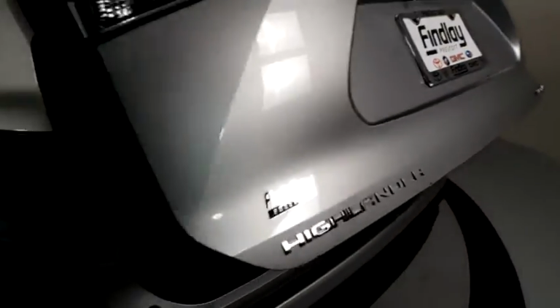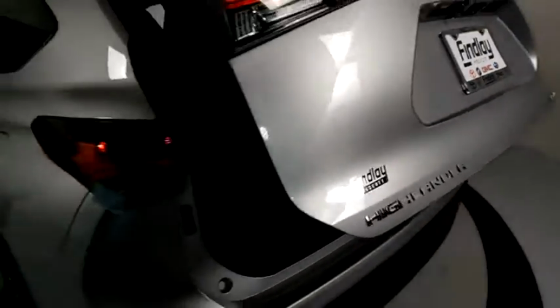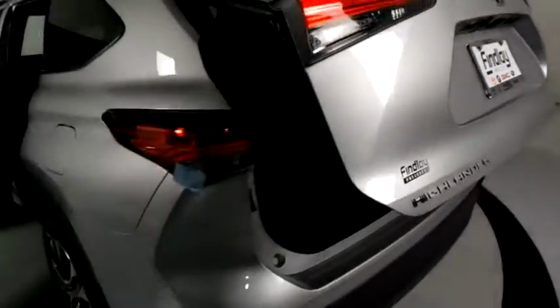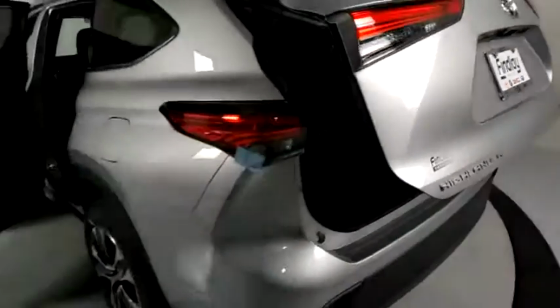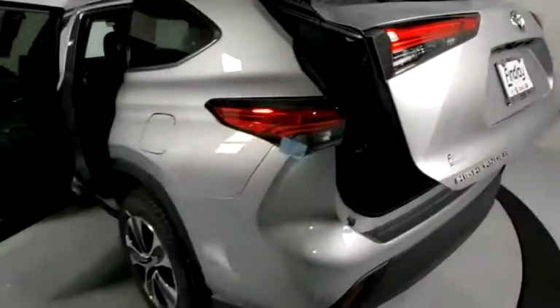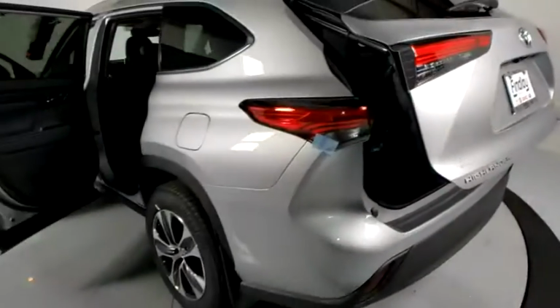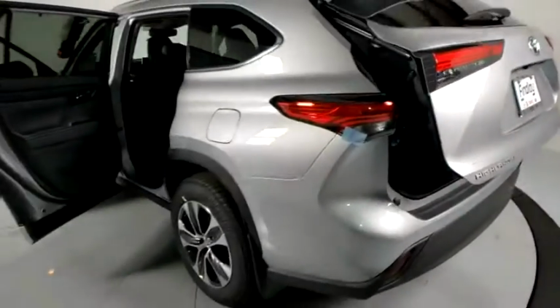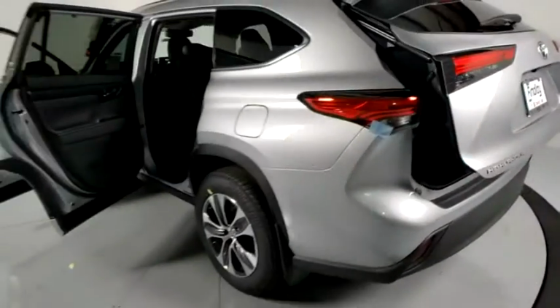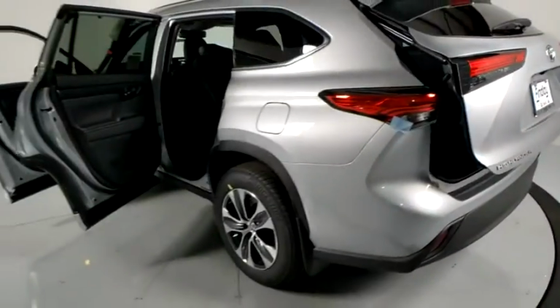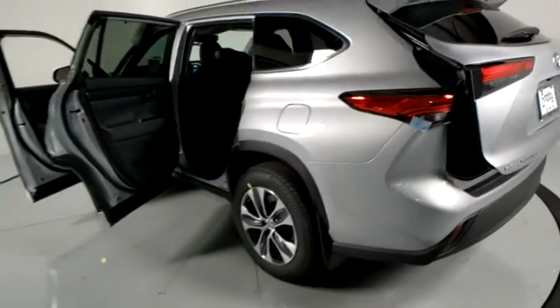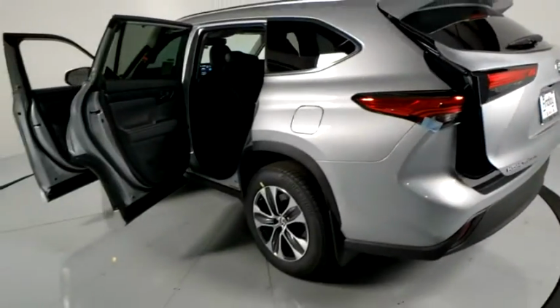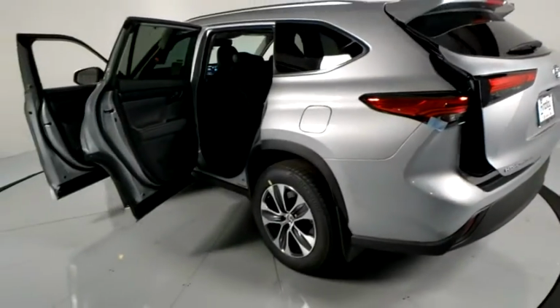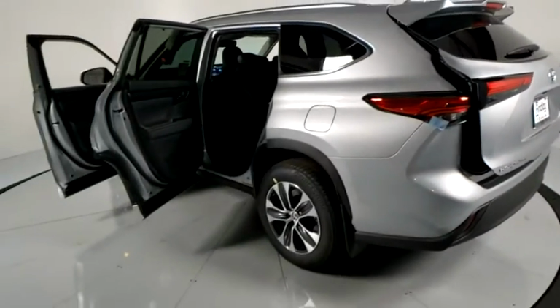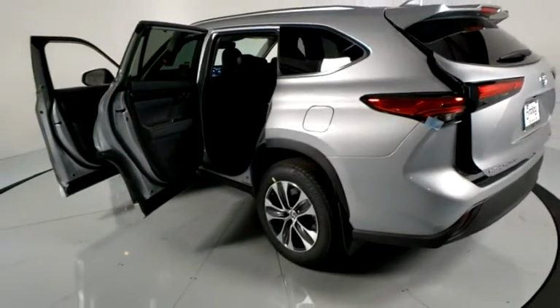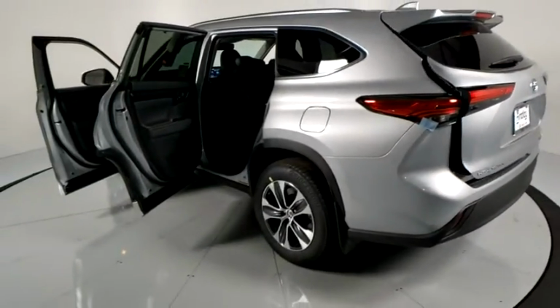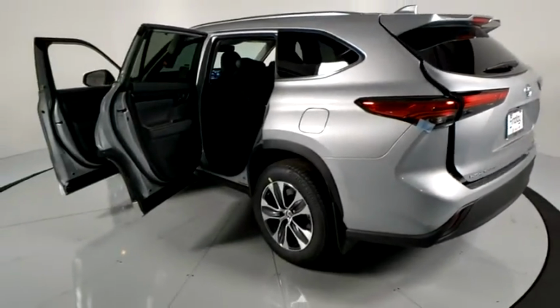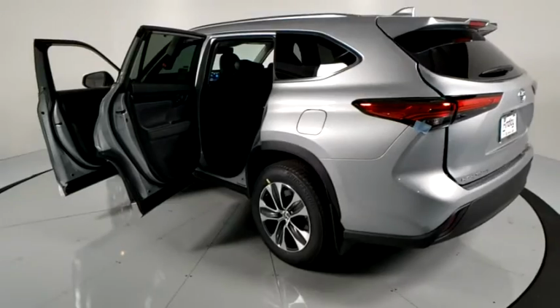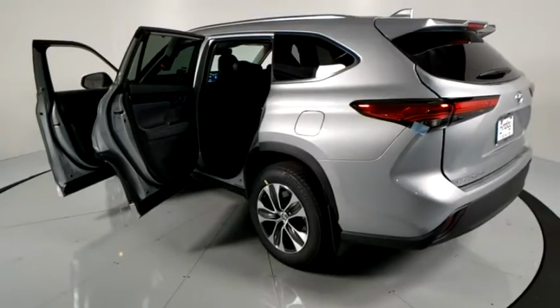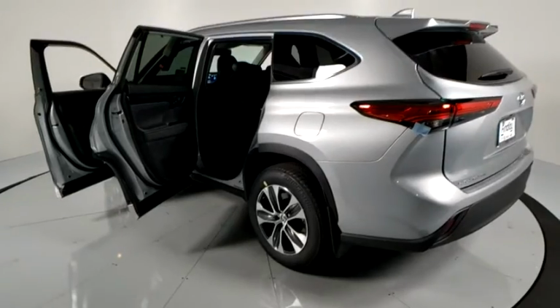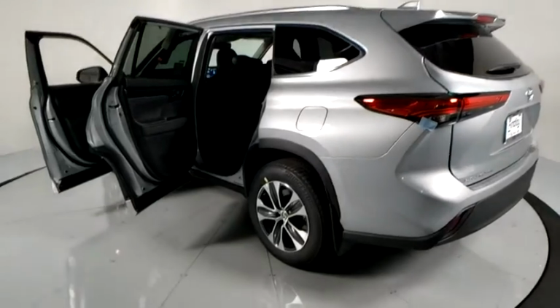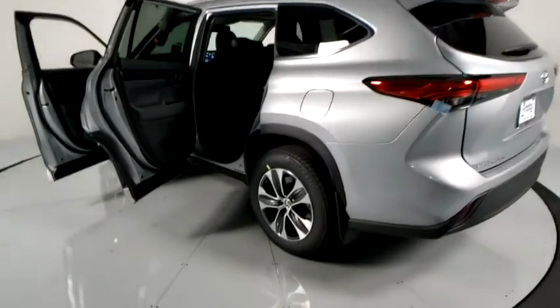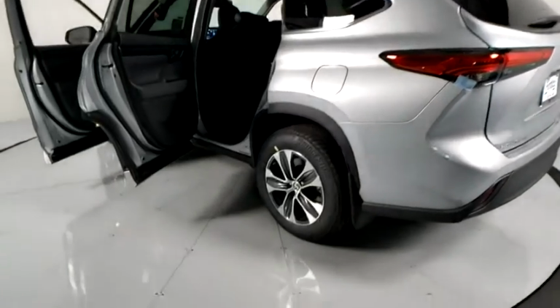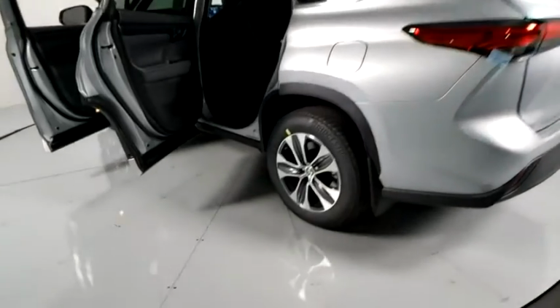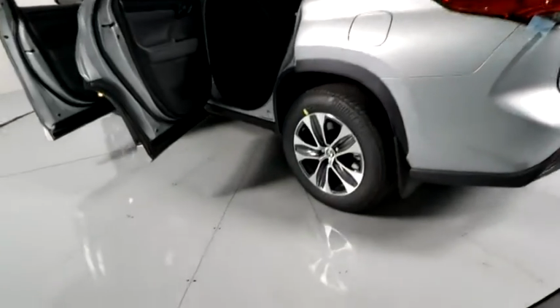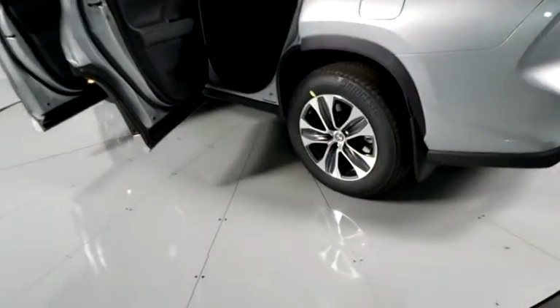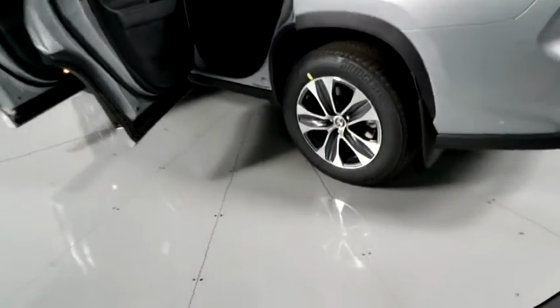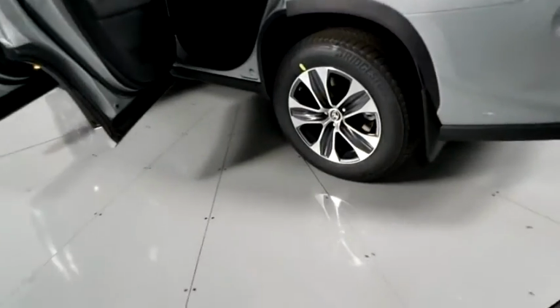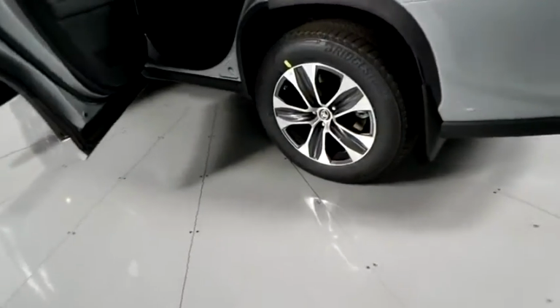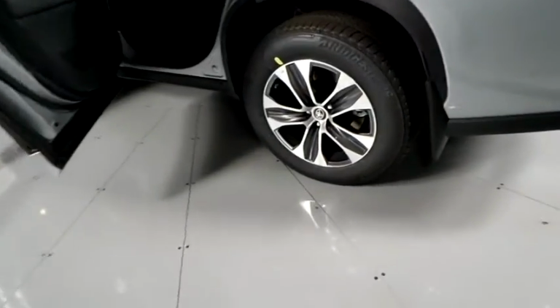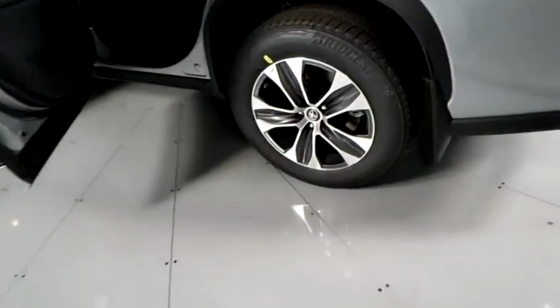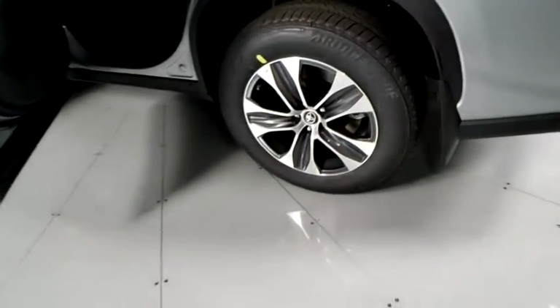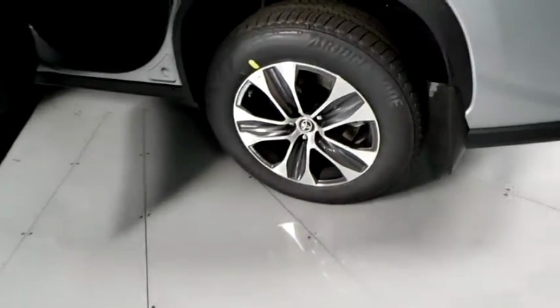Tachometer, brake assist, power moonroof, remote keyless entry, overhead console.